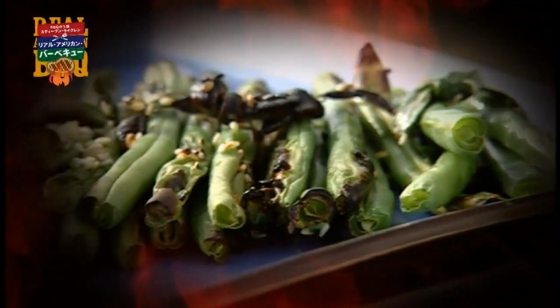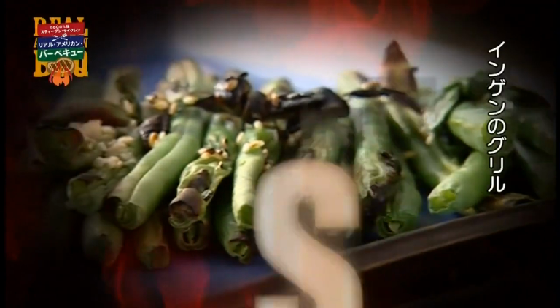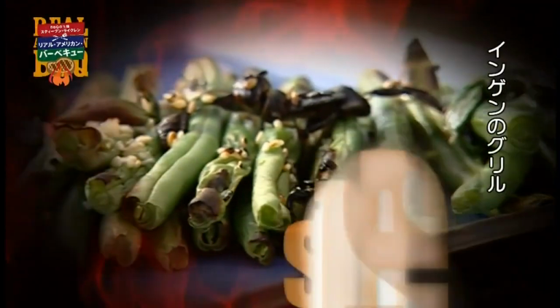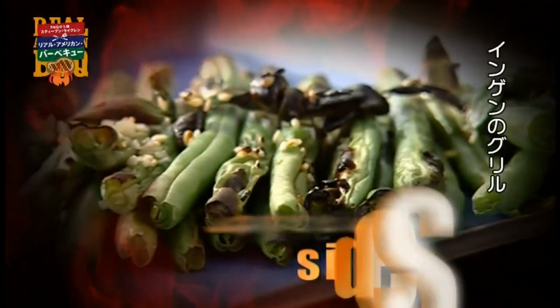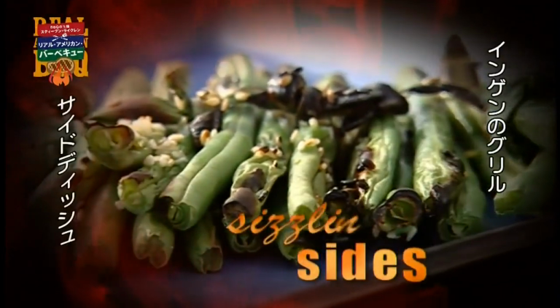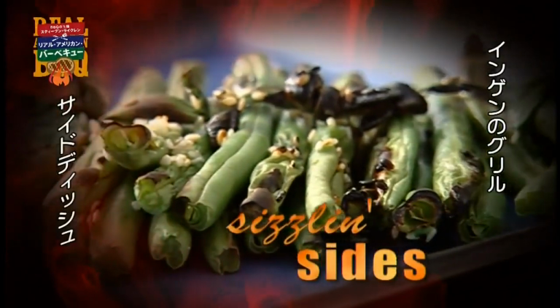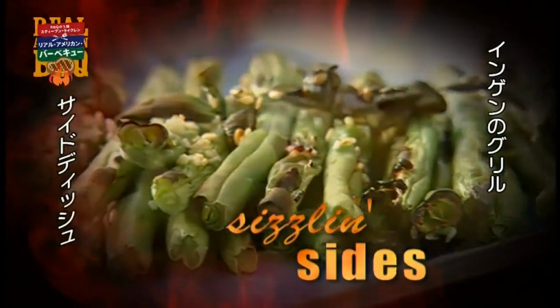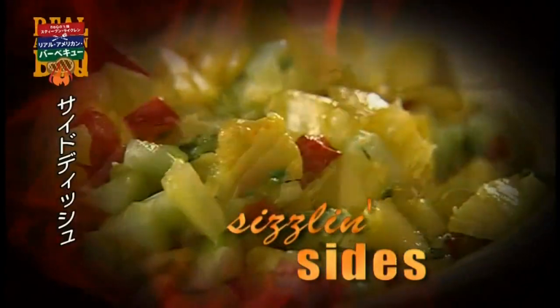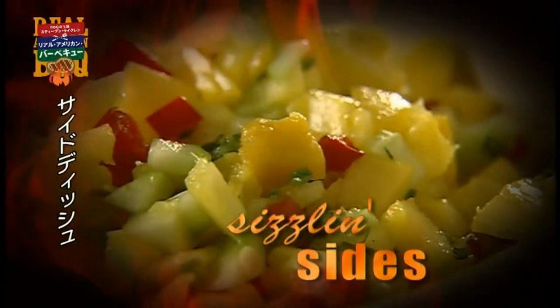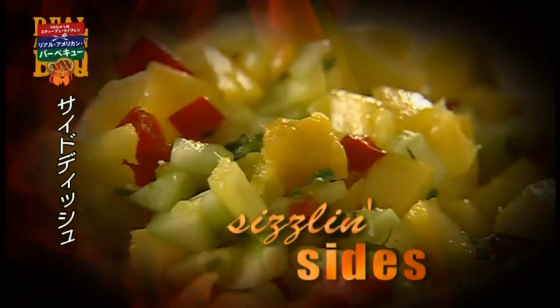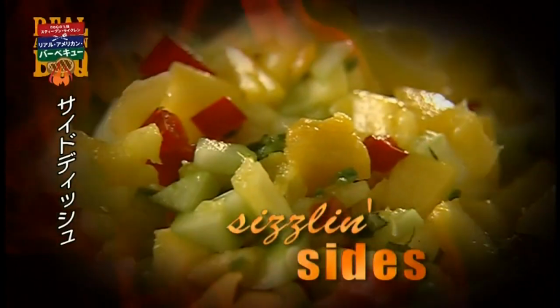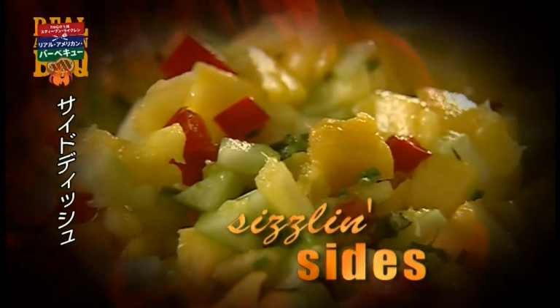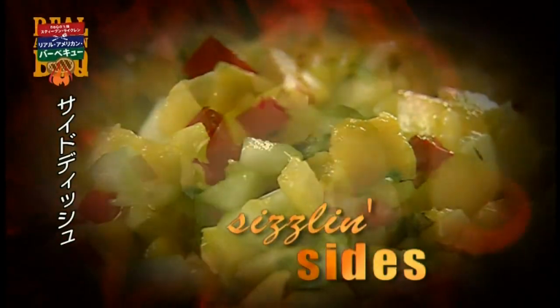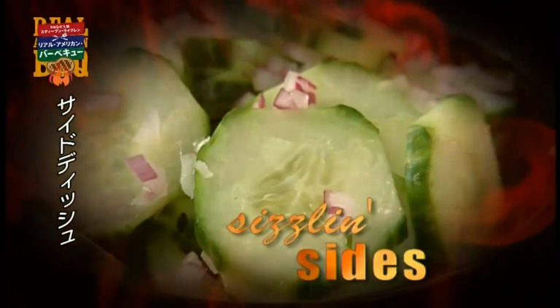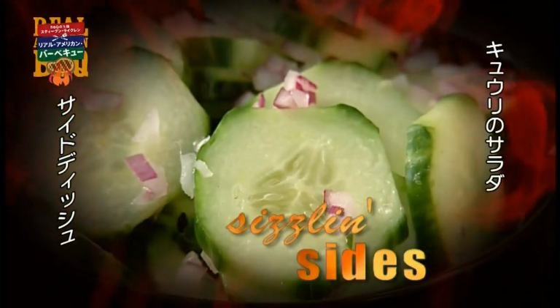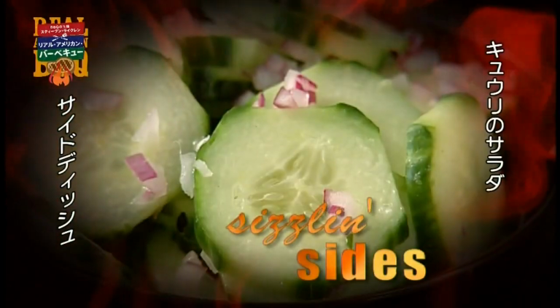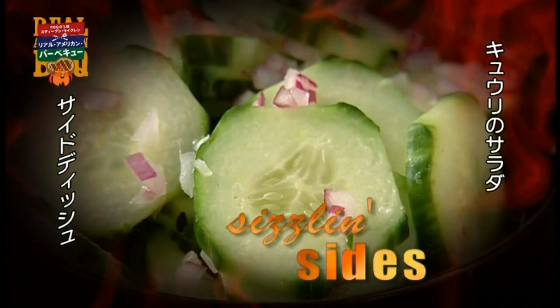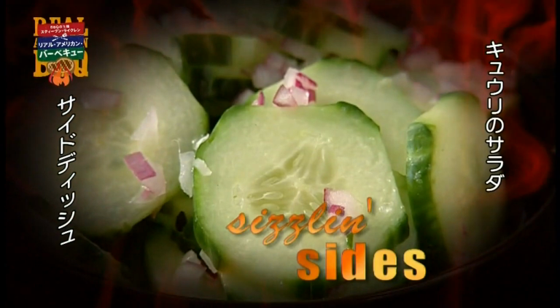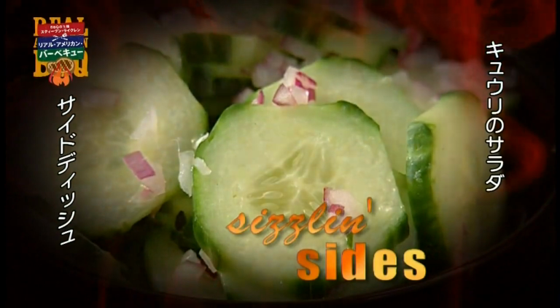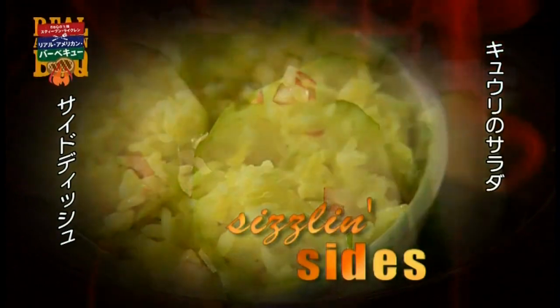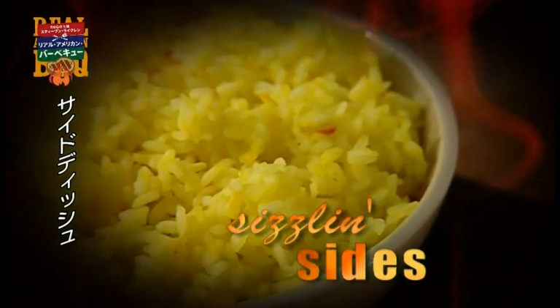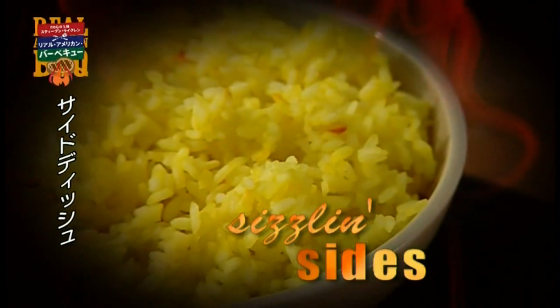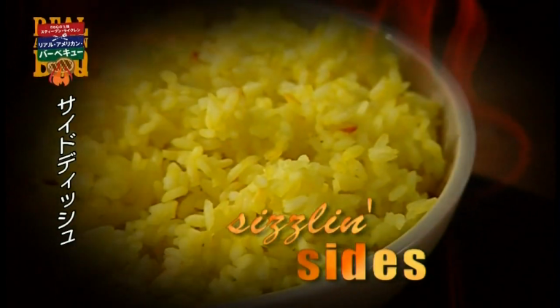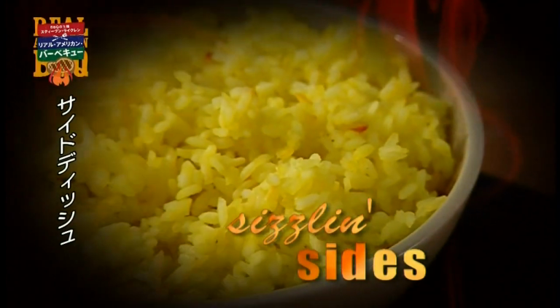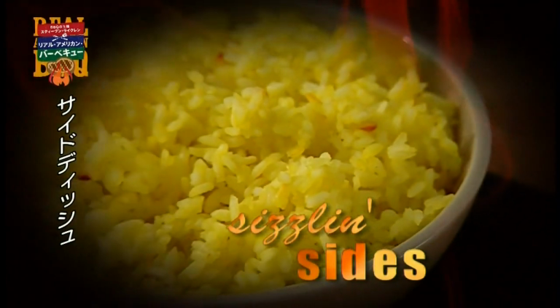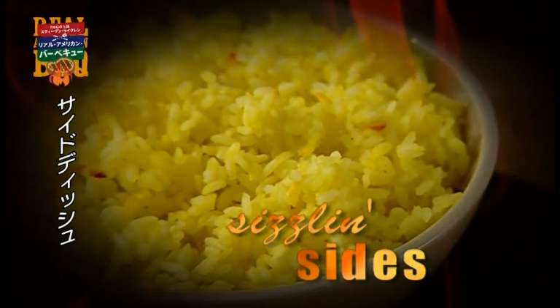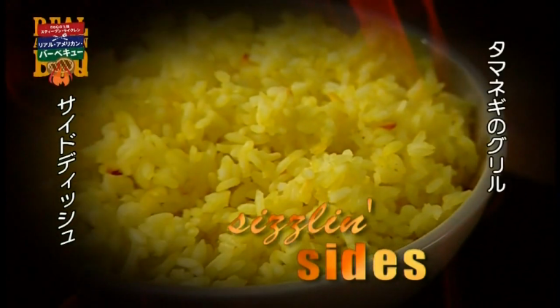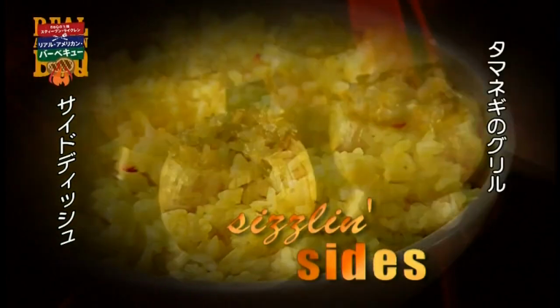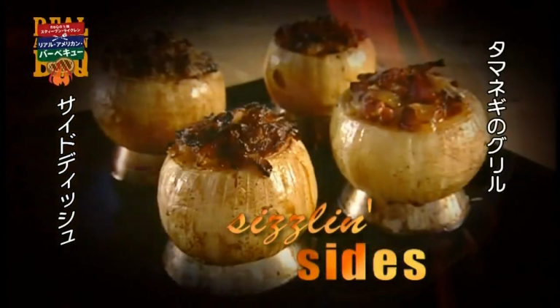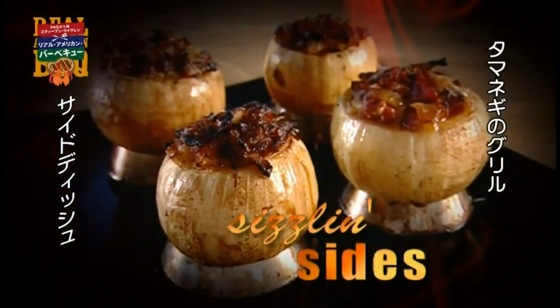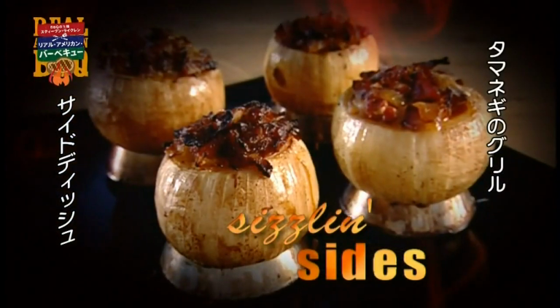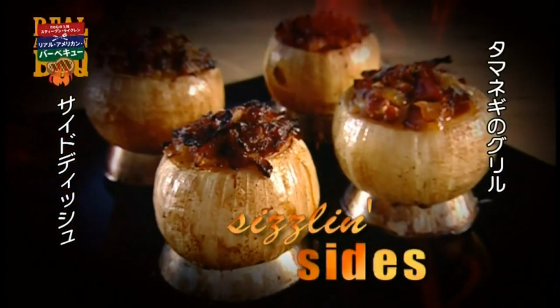Sesame Grilled Beans, Cucumber Salad, Barbecued Onions.